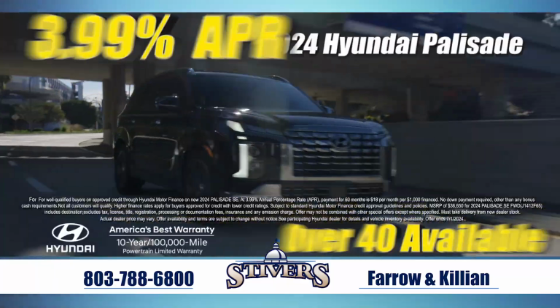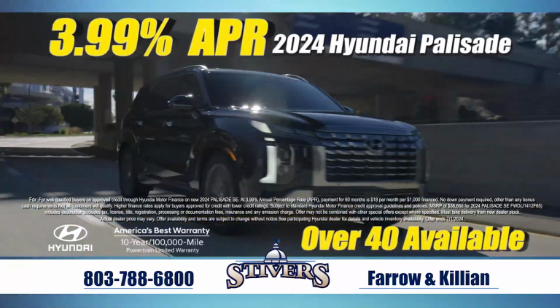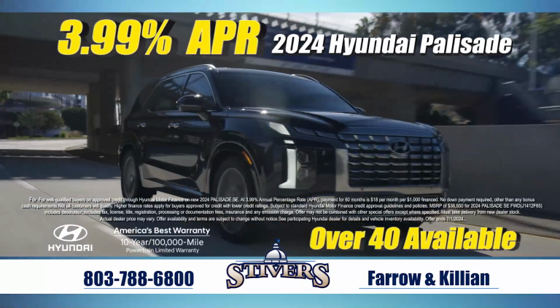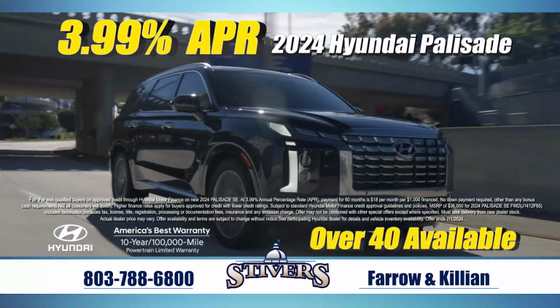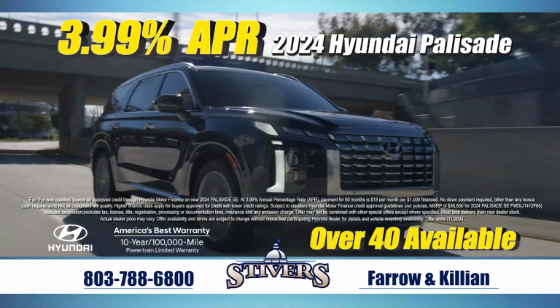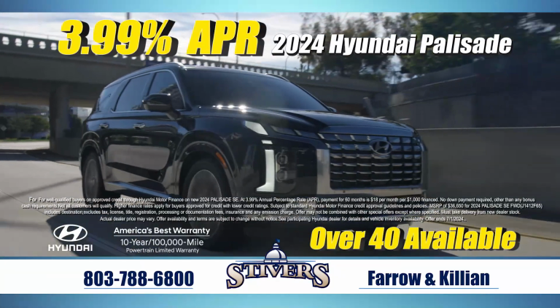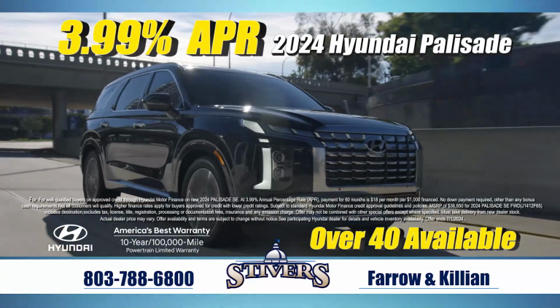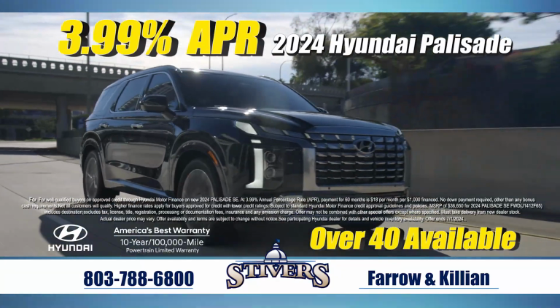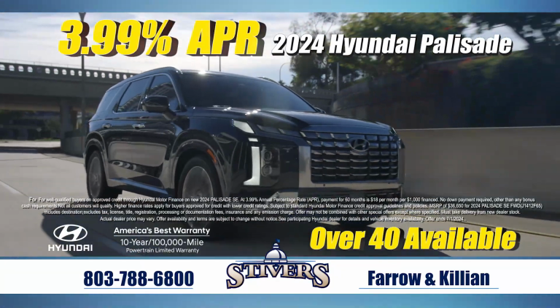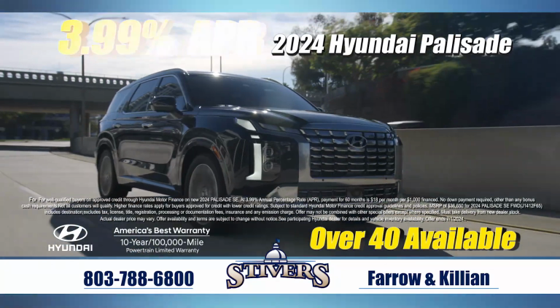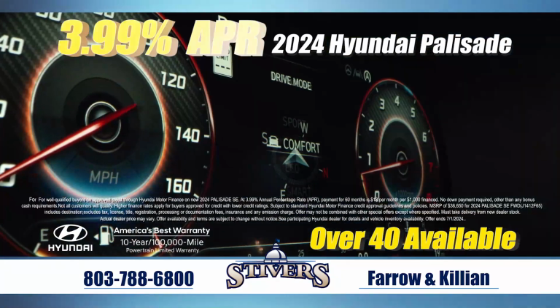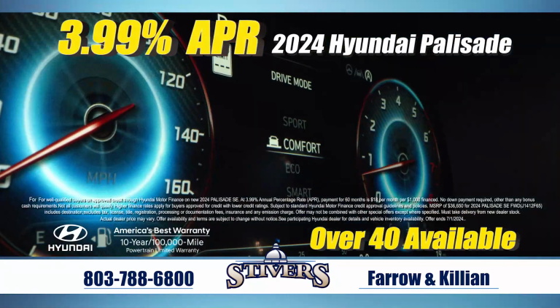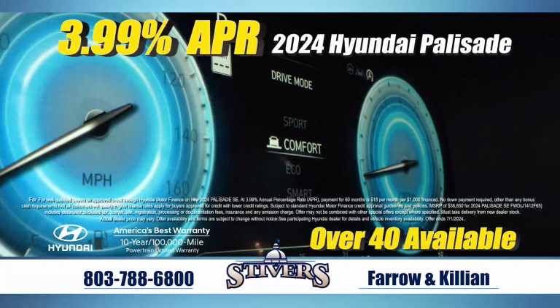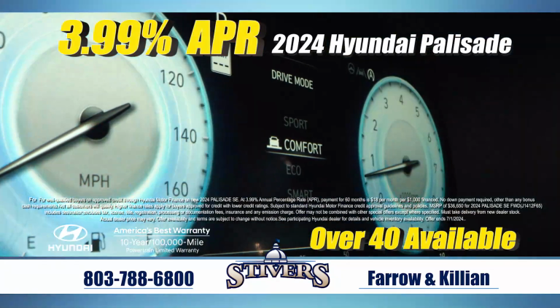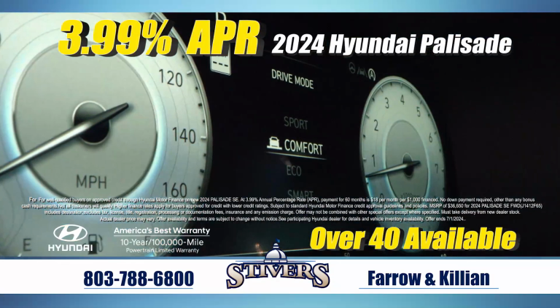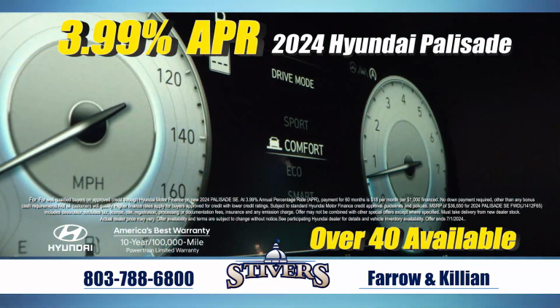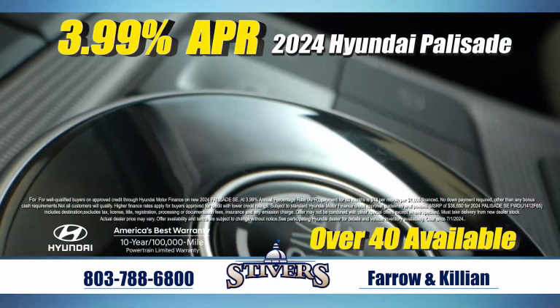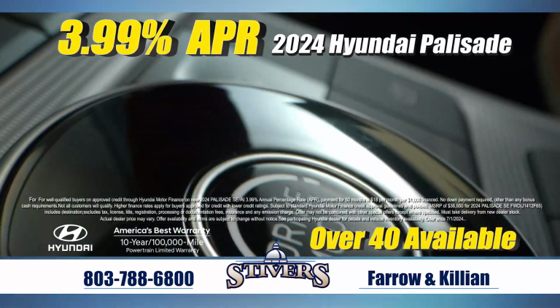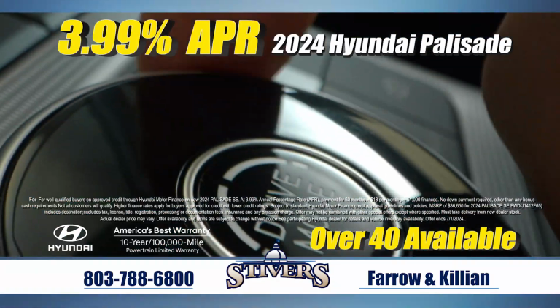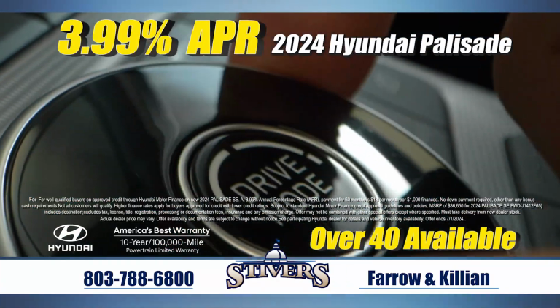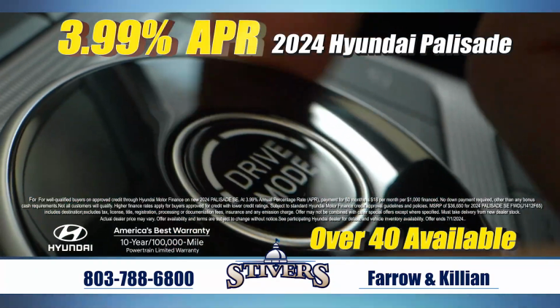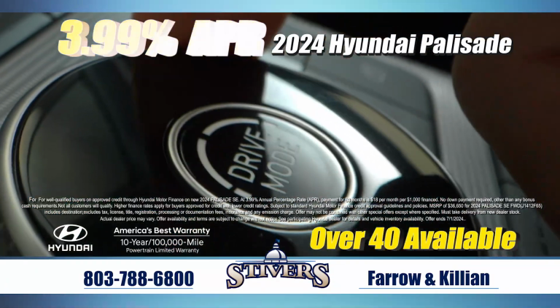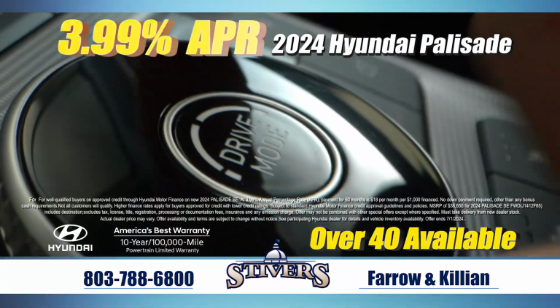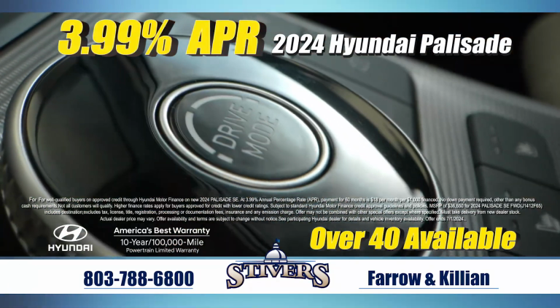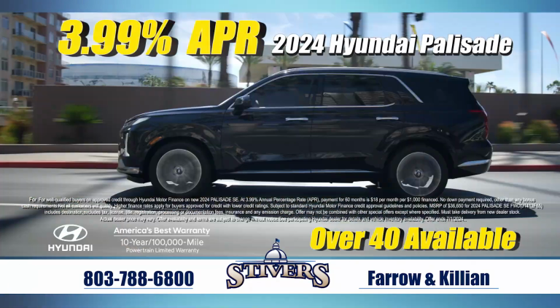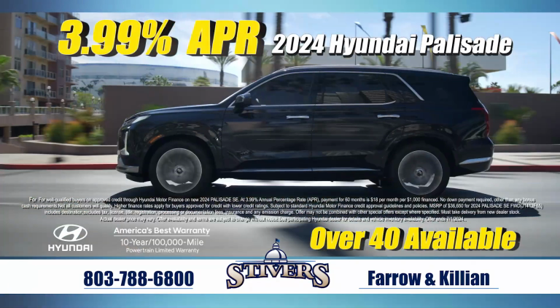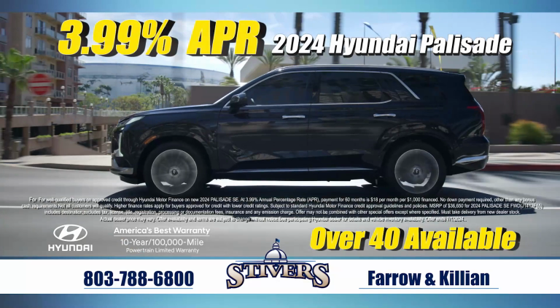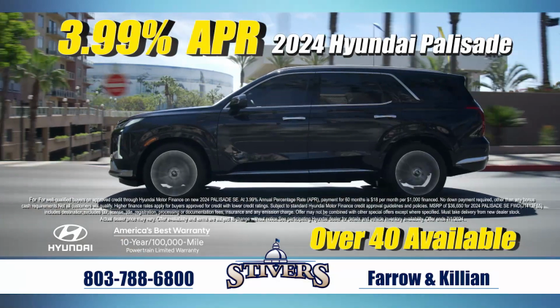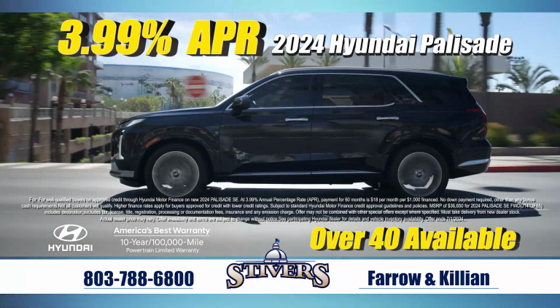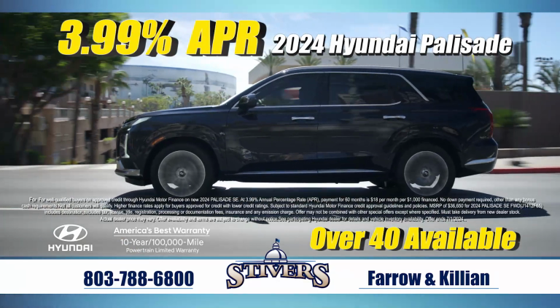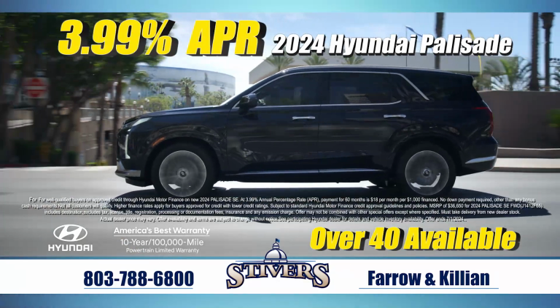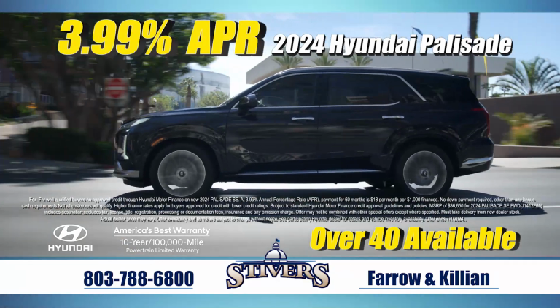Are you looking for a sophisticated and refined design with a luxurious interior, but don't want to break the bank? Then the Palisade needs to be on your list.